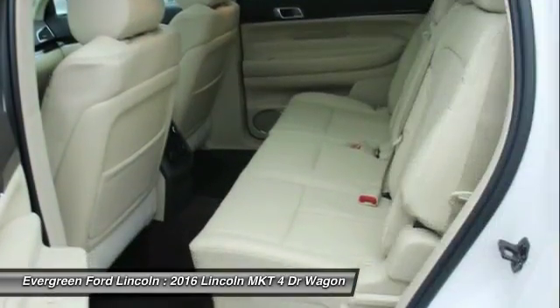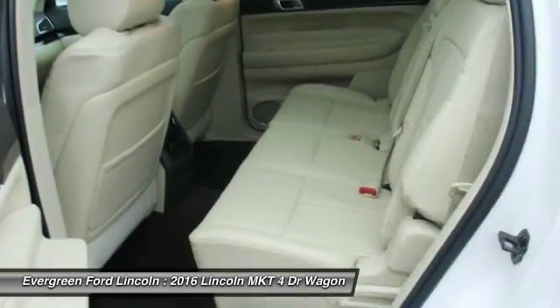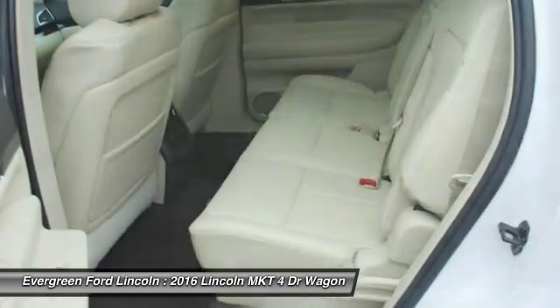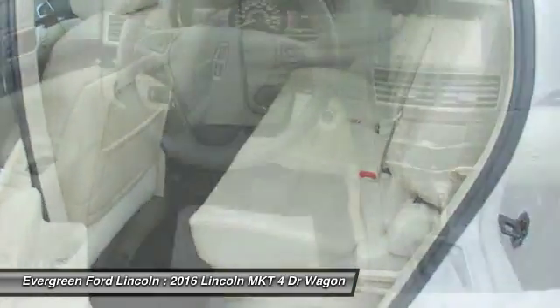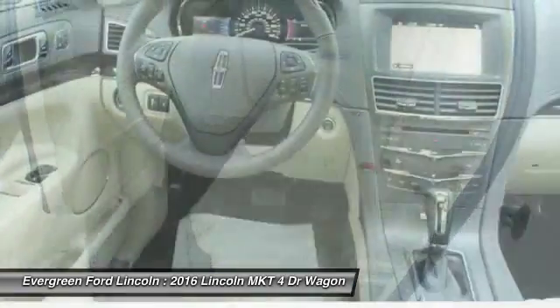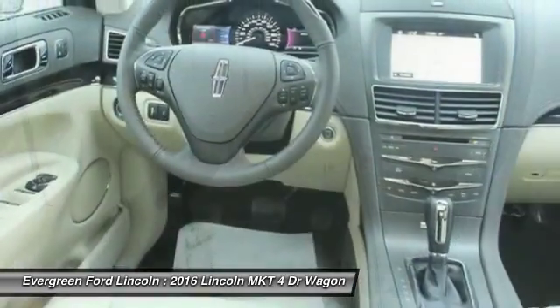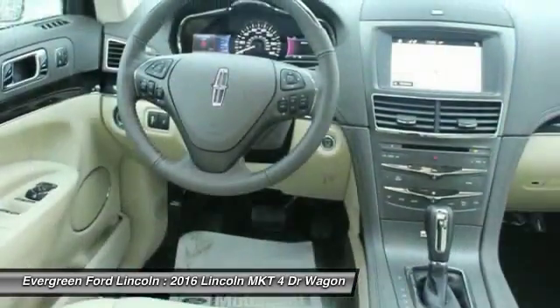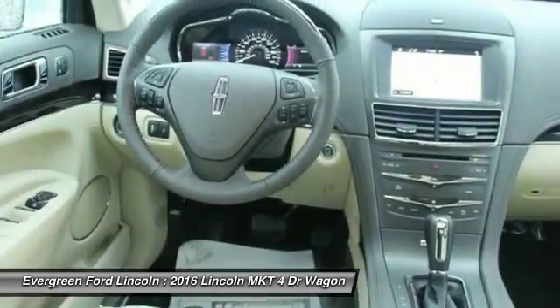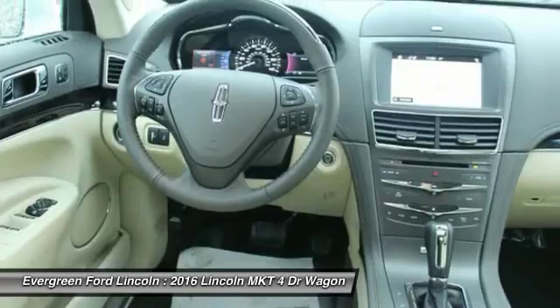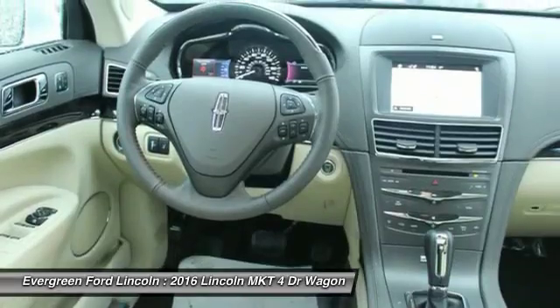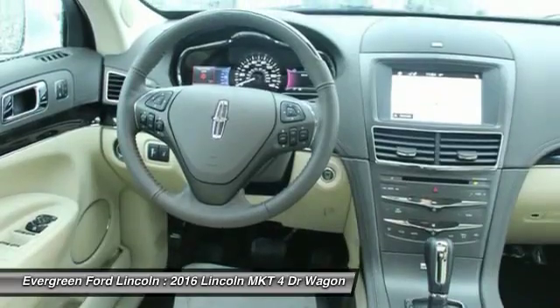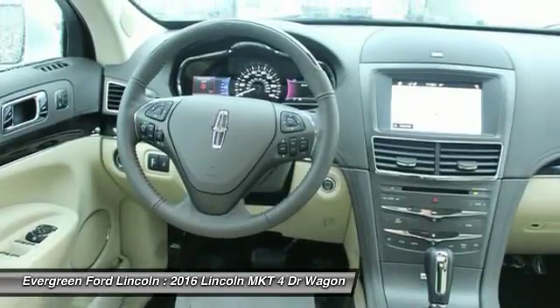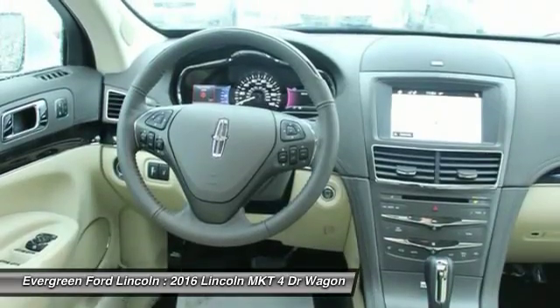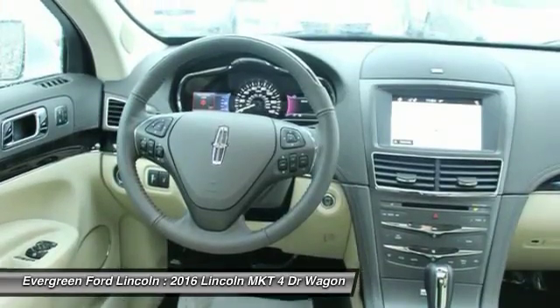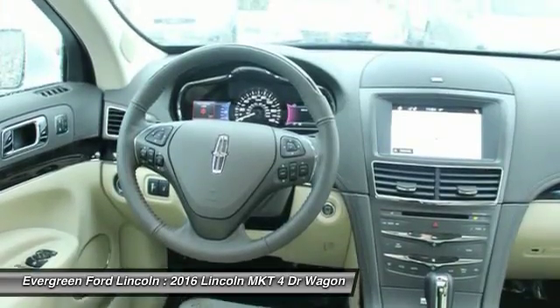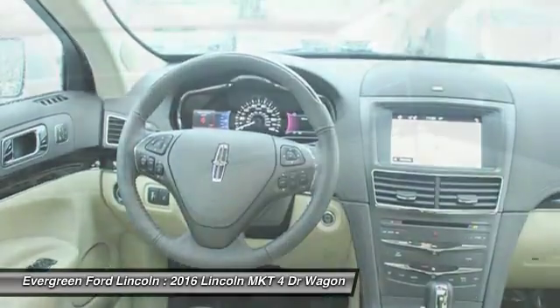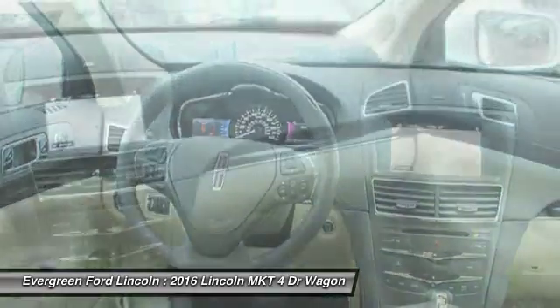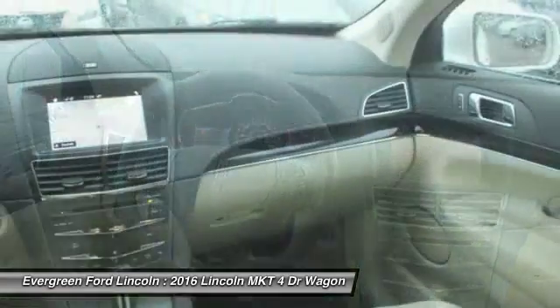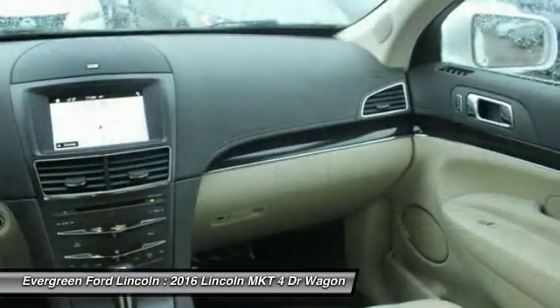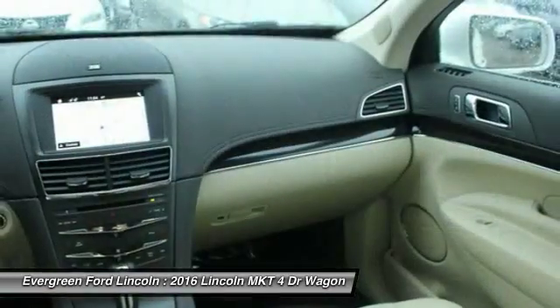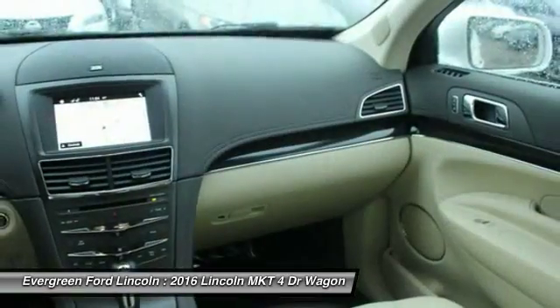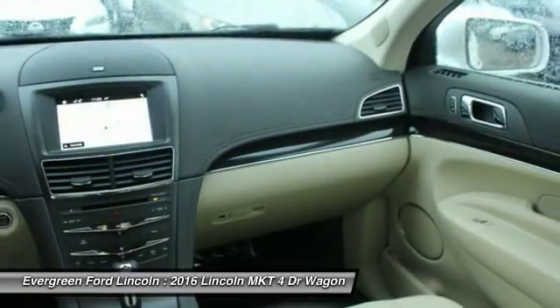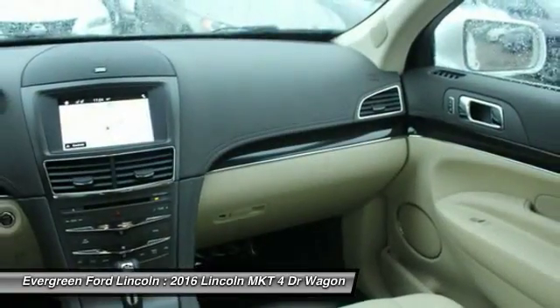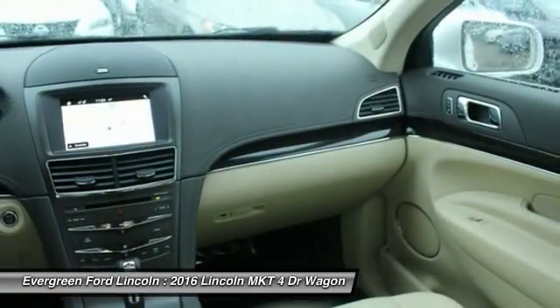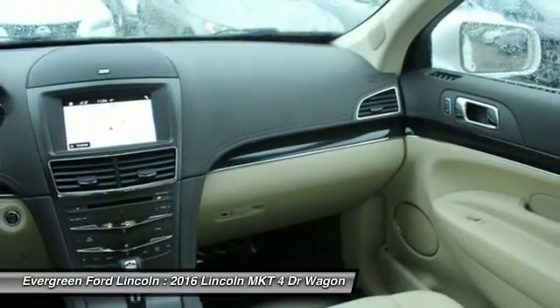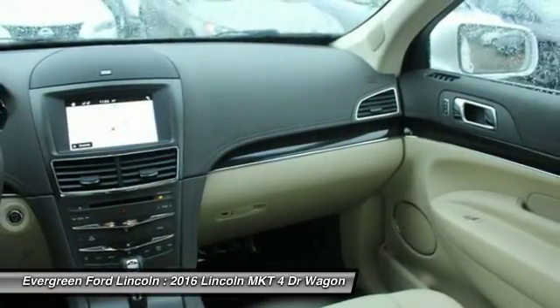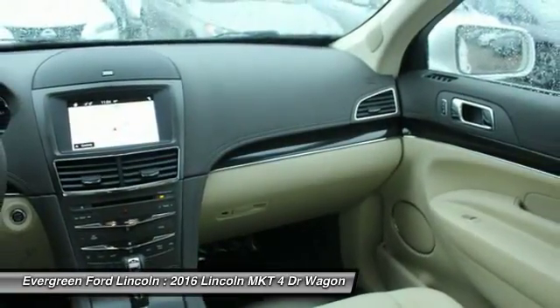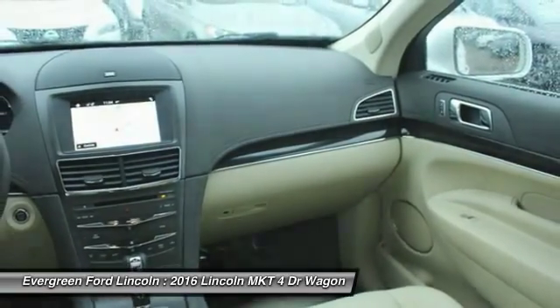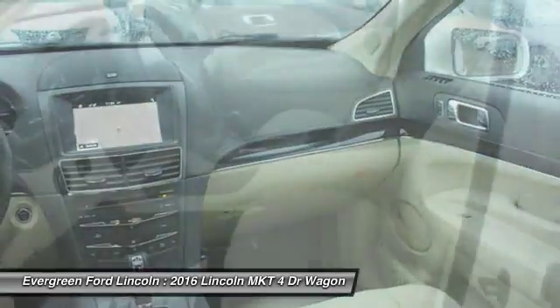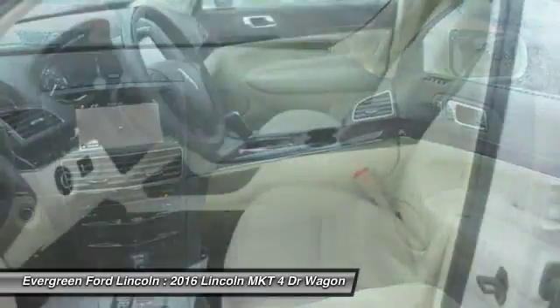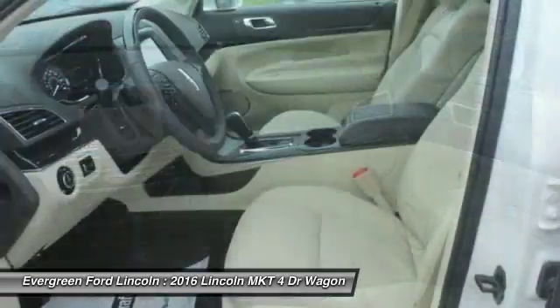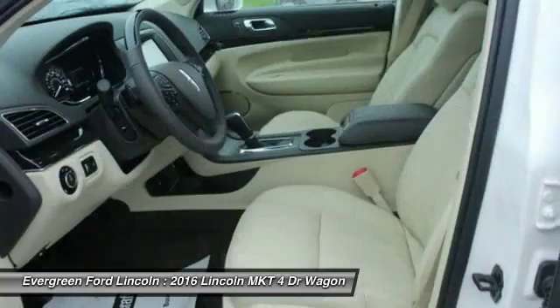Stability control, Bluetooth, adjustable steering wheel, power steering, driver airbag. Come see the car for yourself.